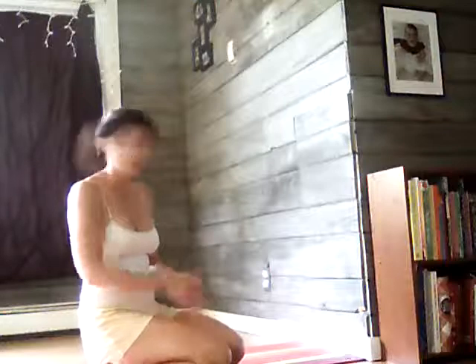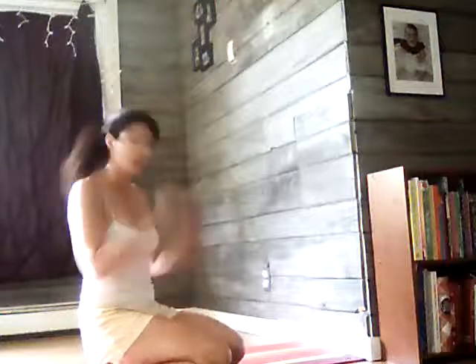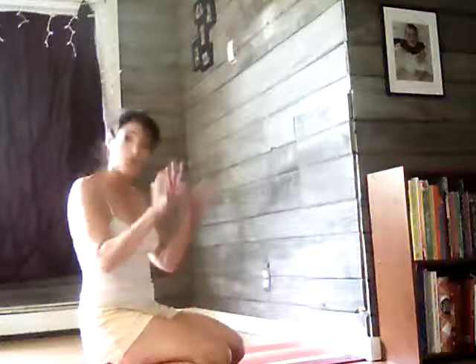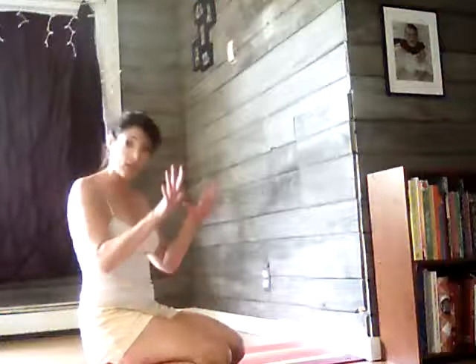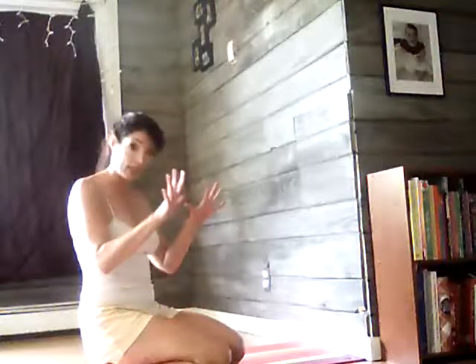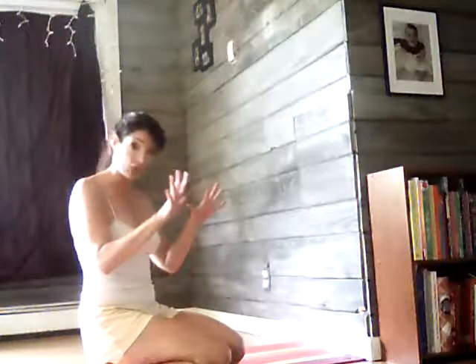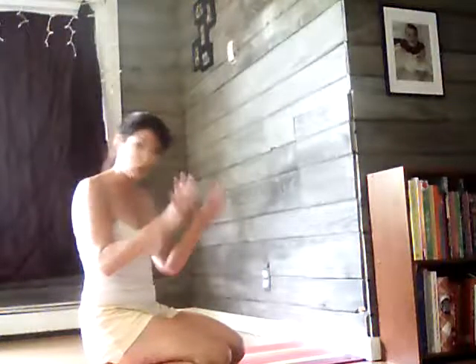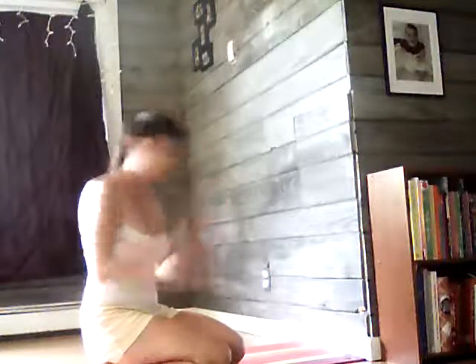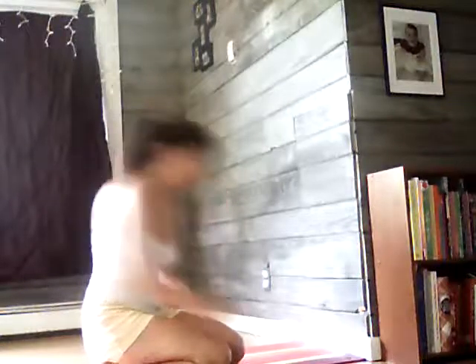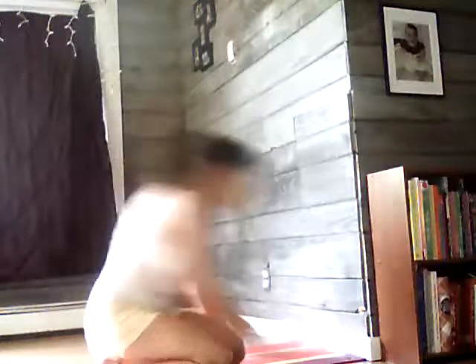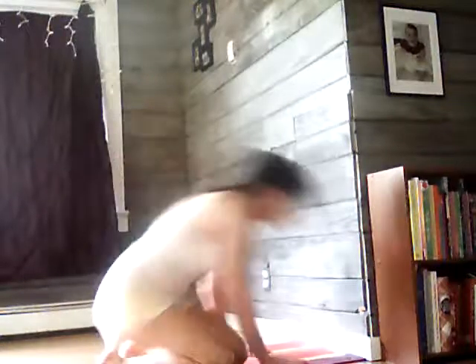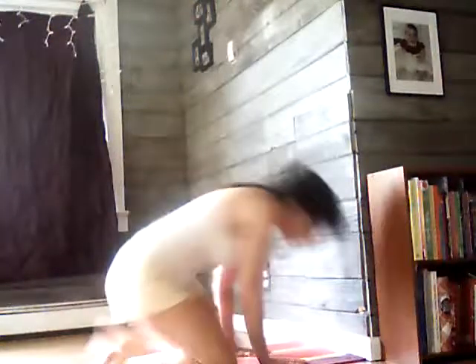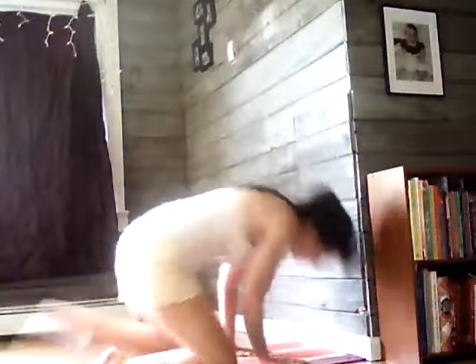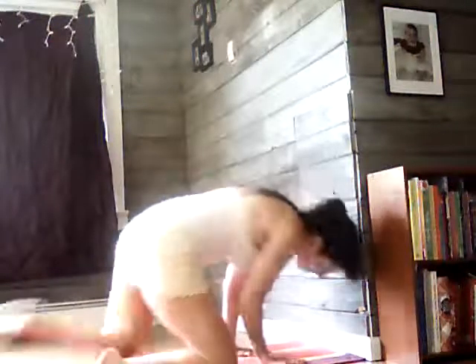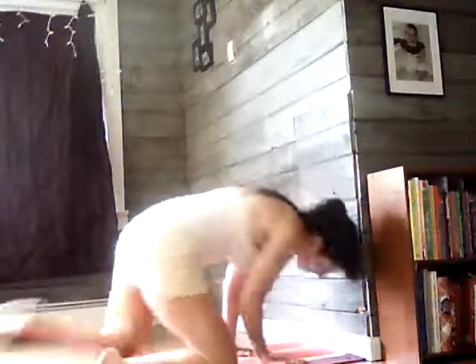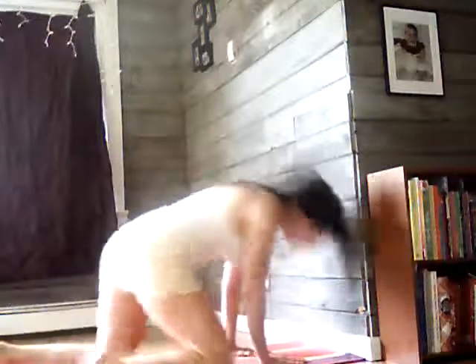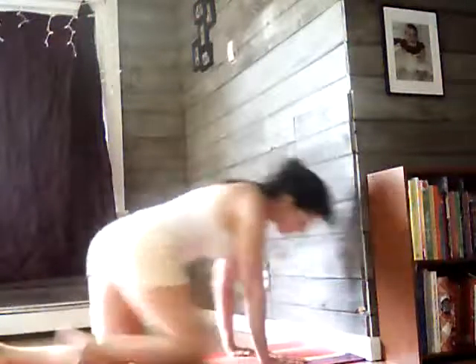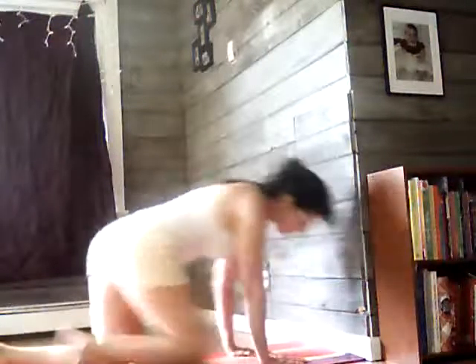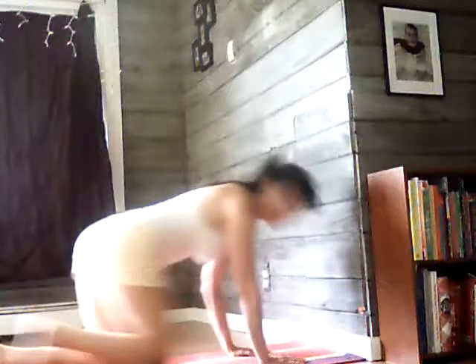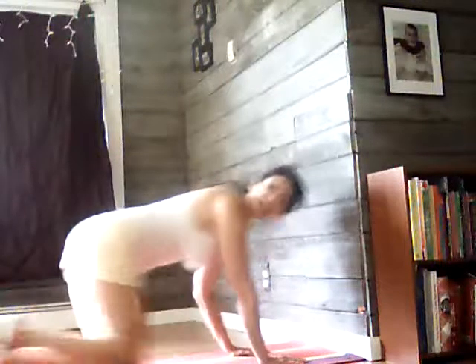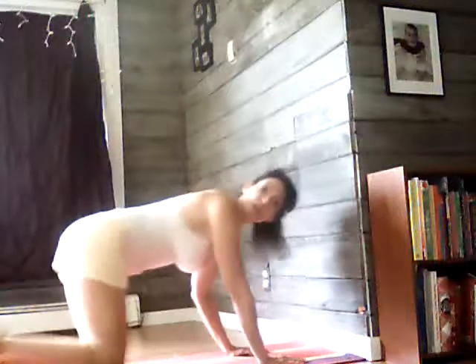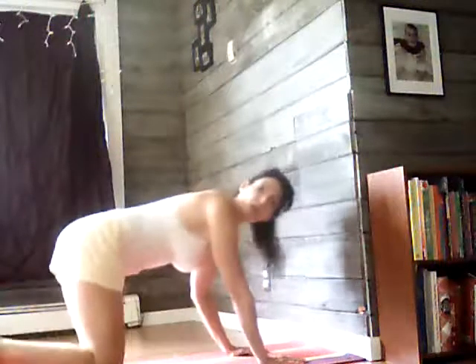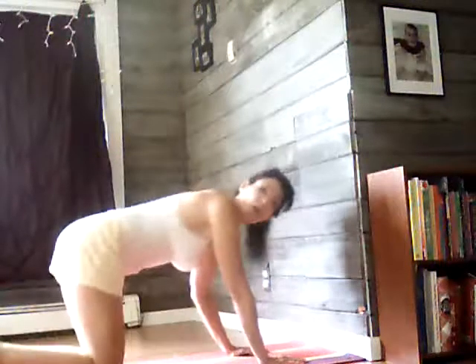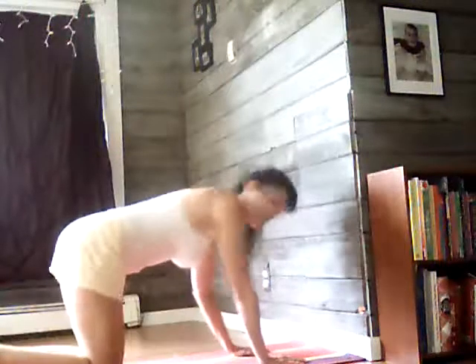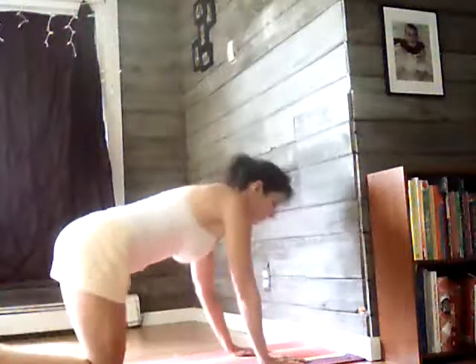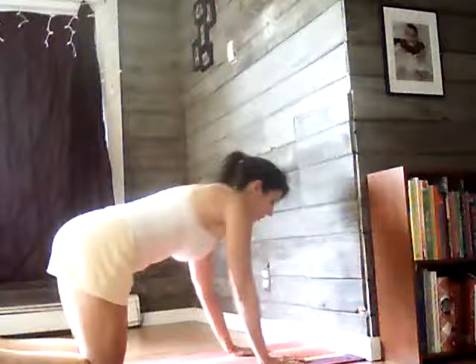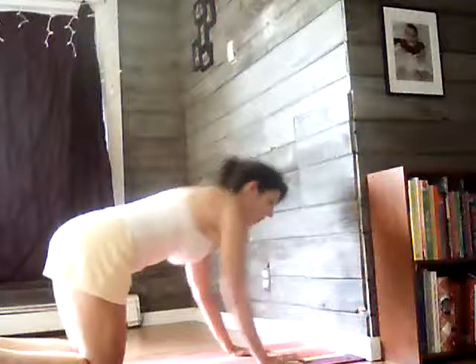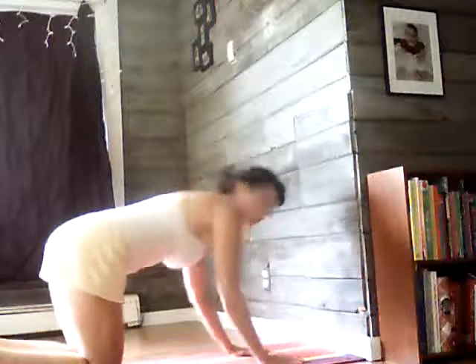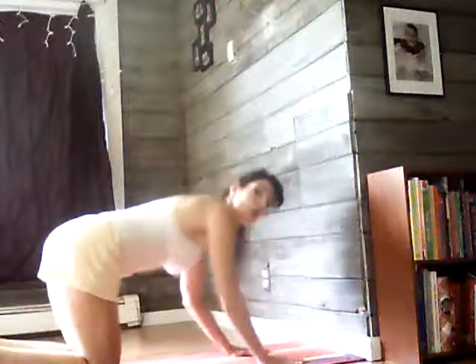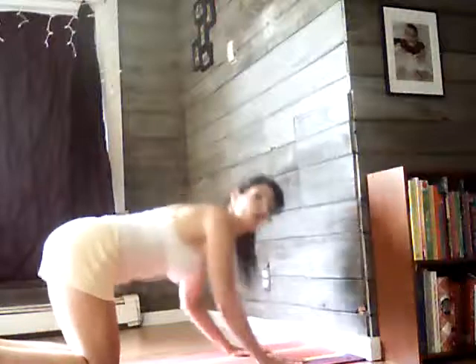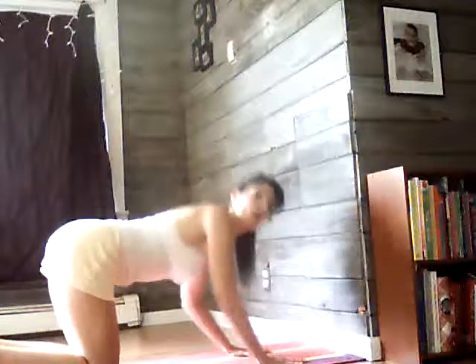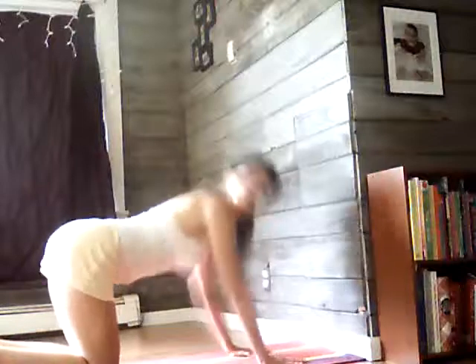Spread the hands as always. About eight inches from the wall, arms are straight and strong.